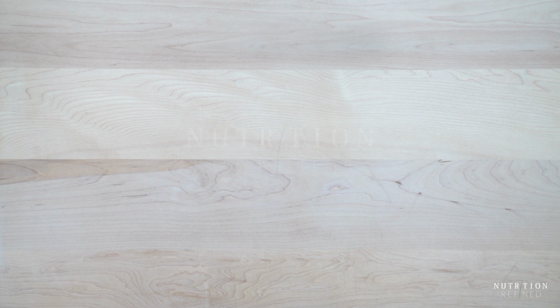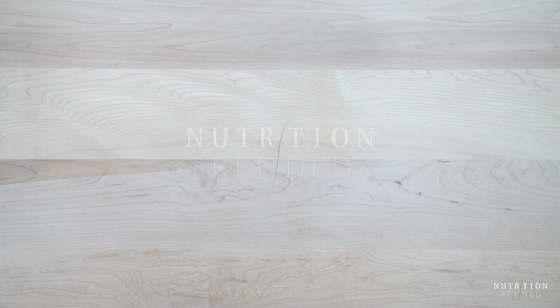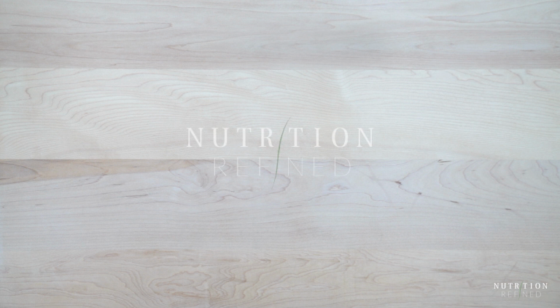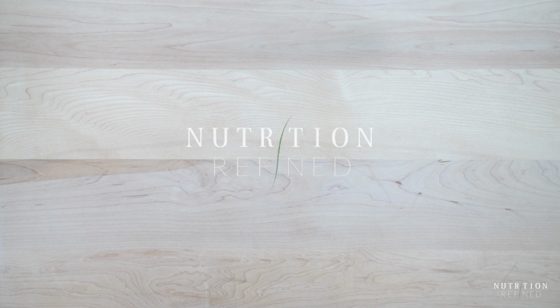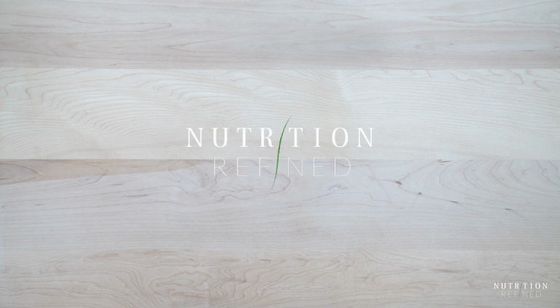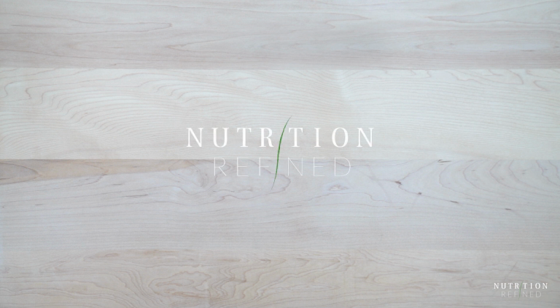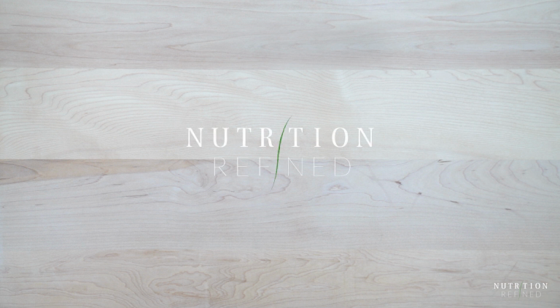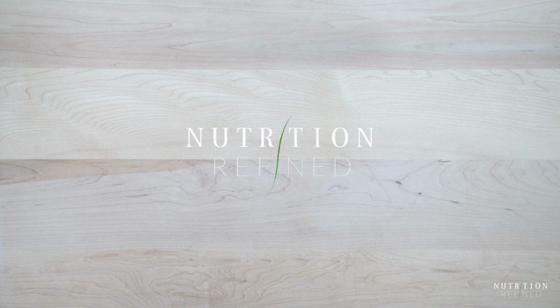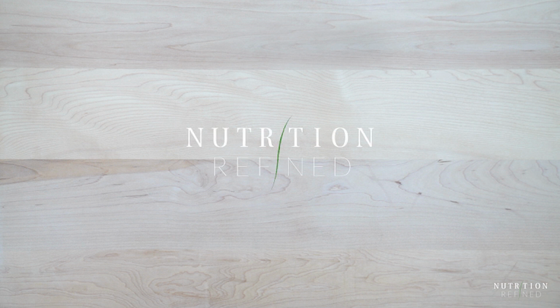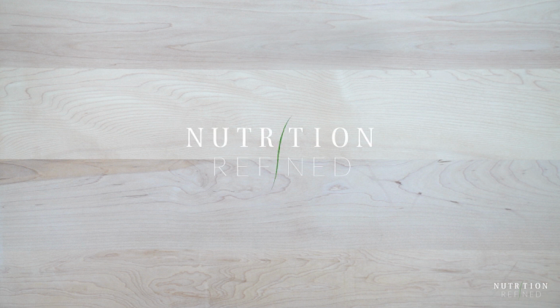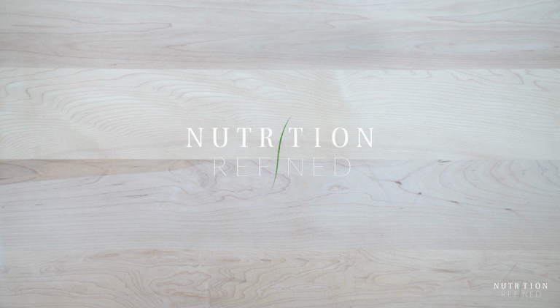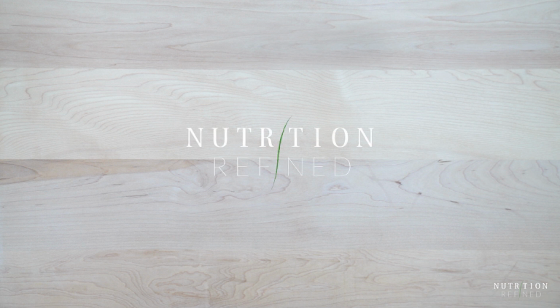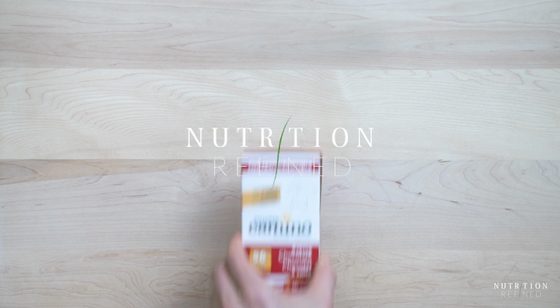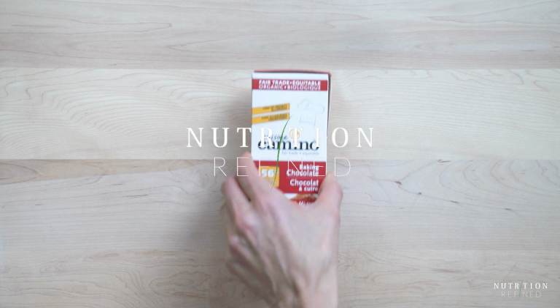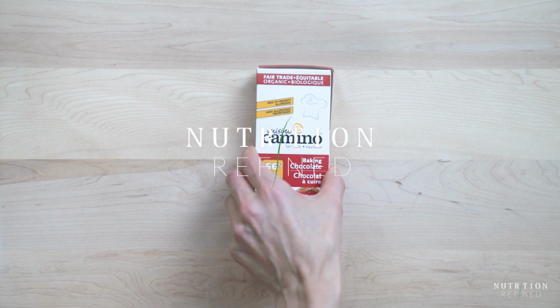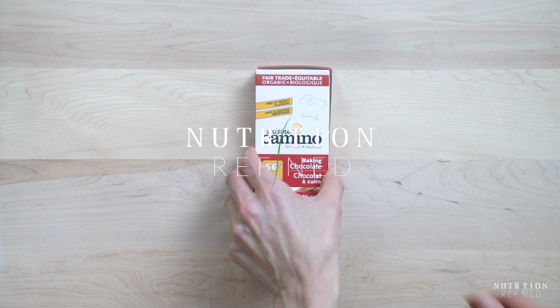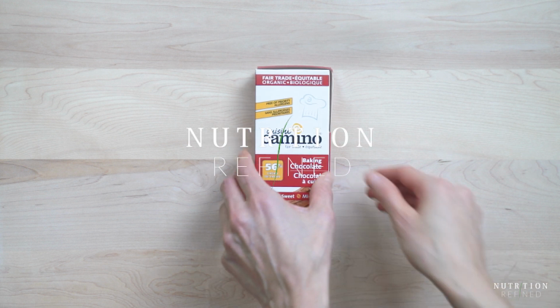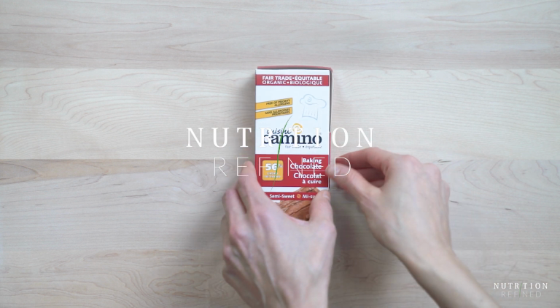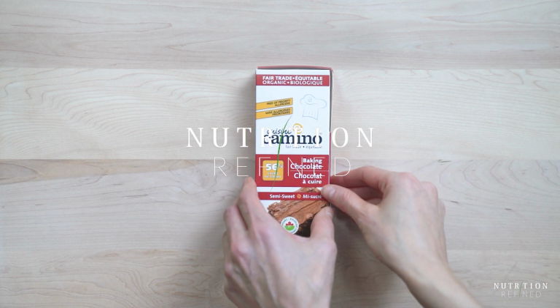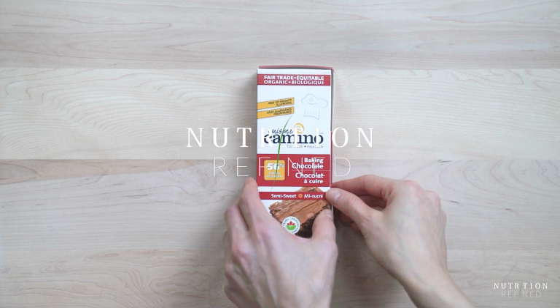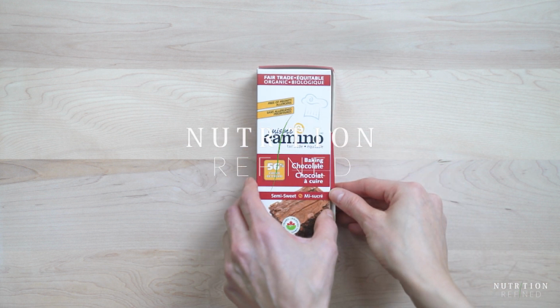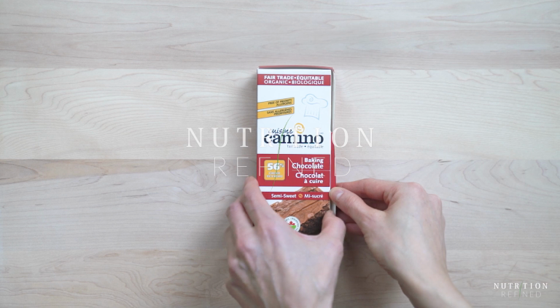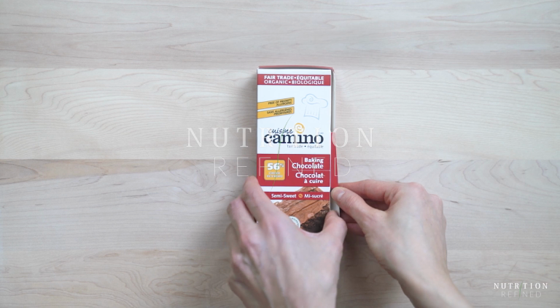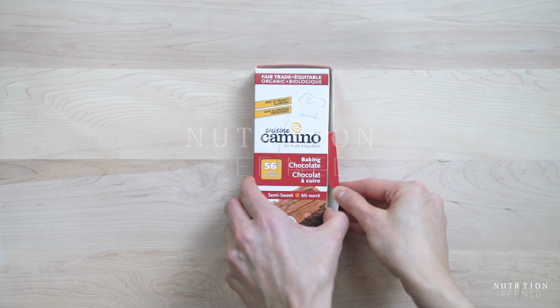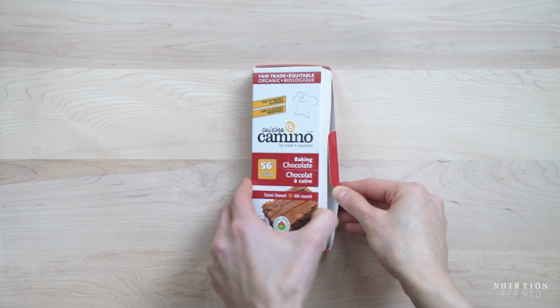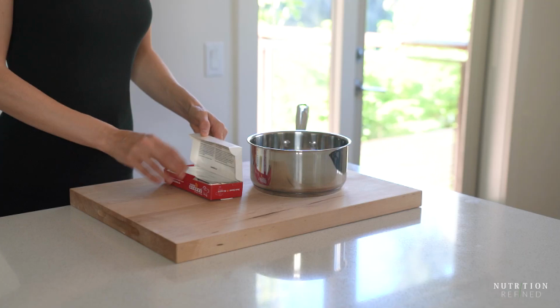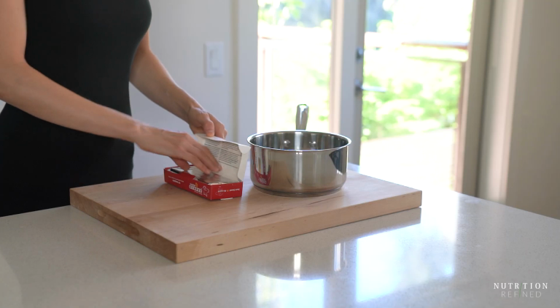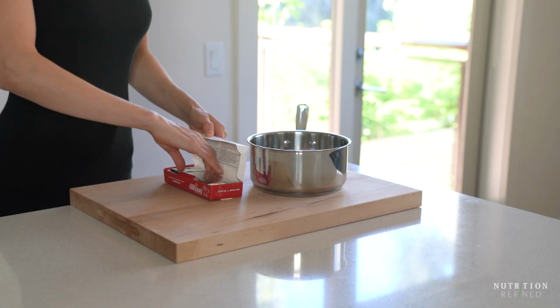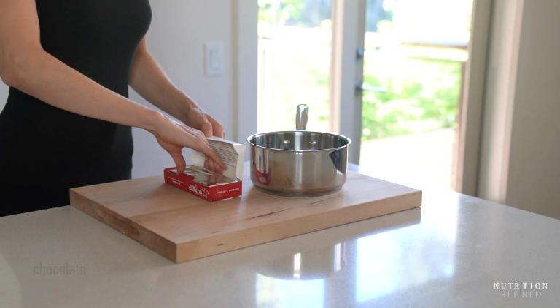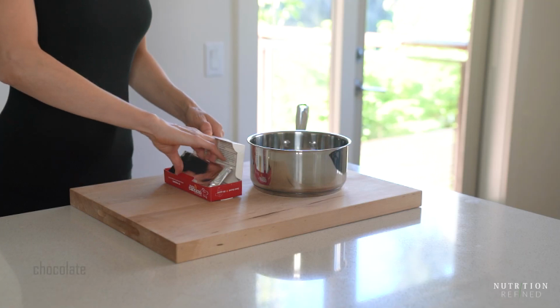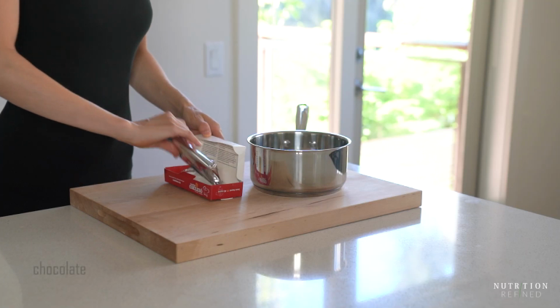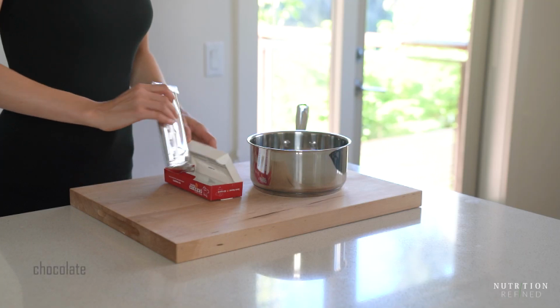Hi everyone! In today's video I'm going to show you how to make chocolate mousse using whipped aquafaba.